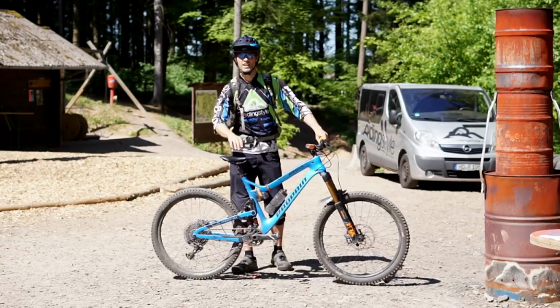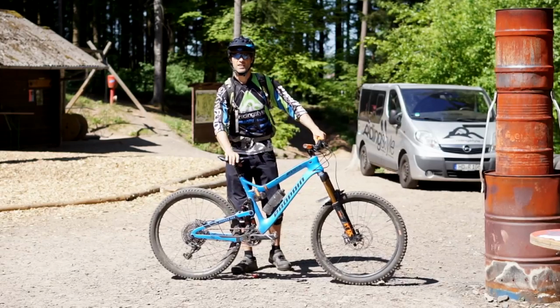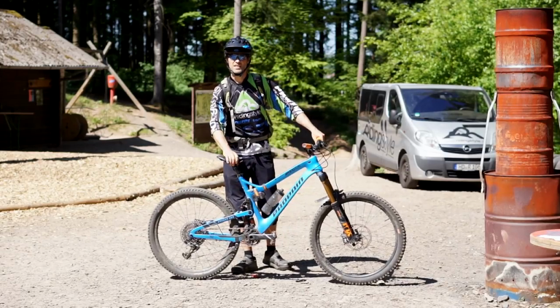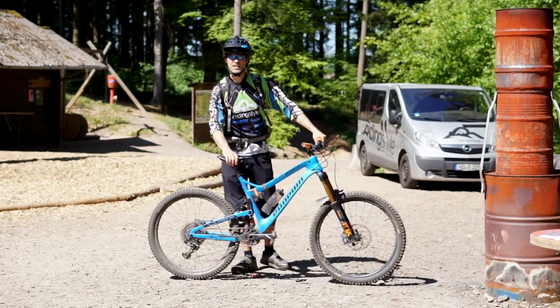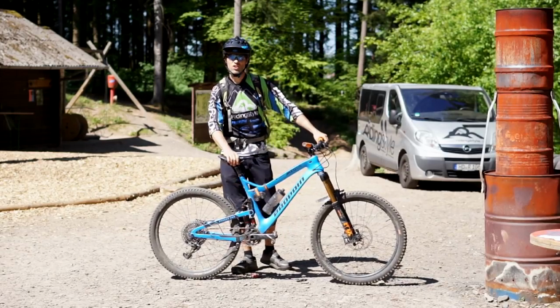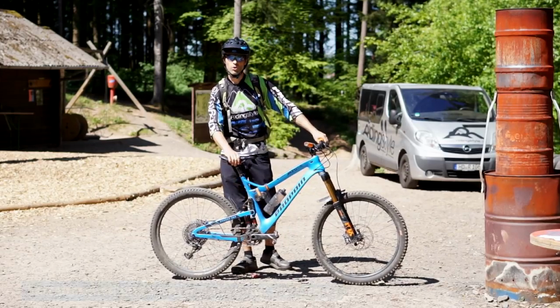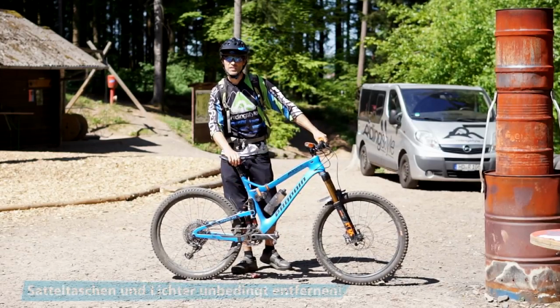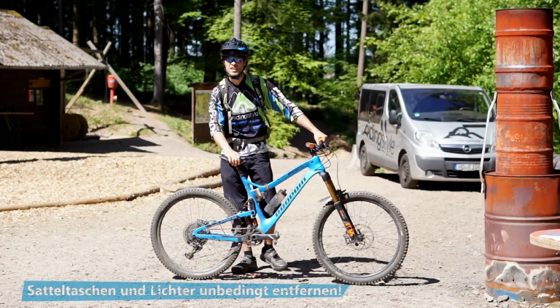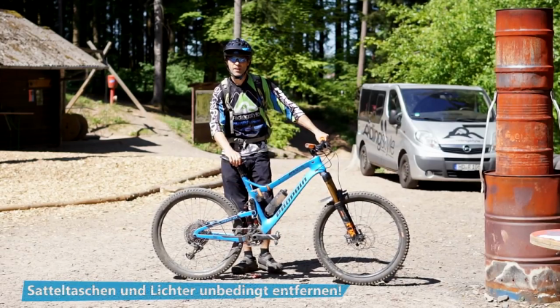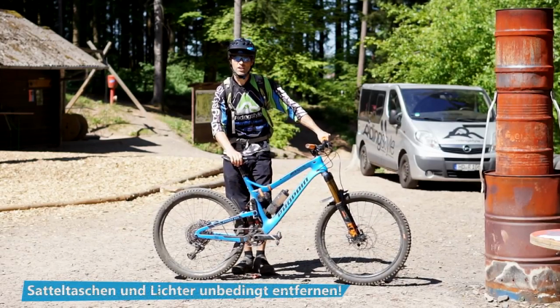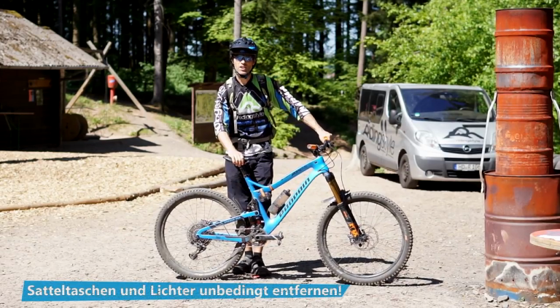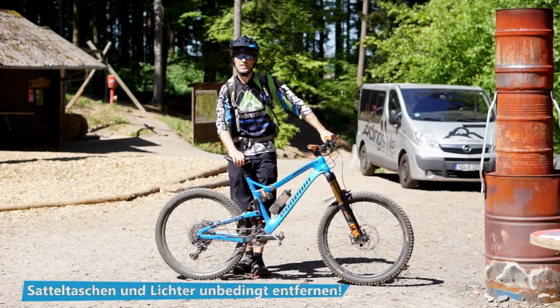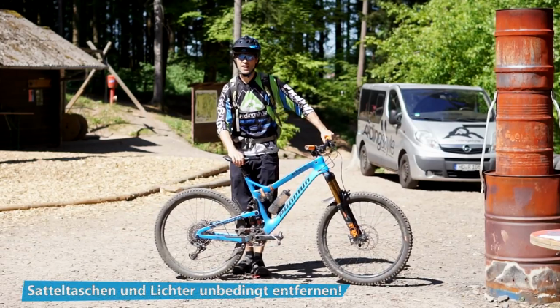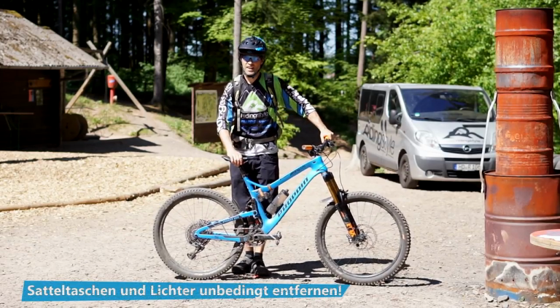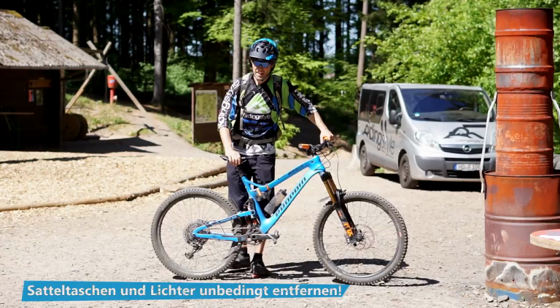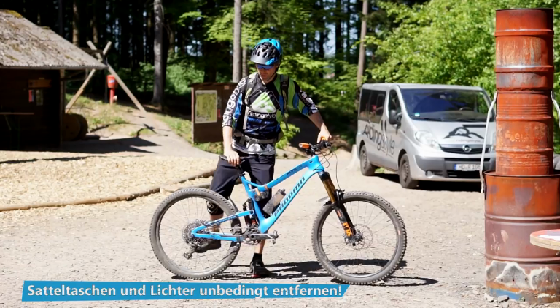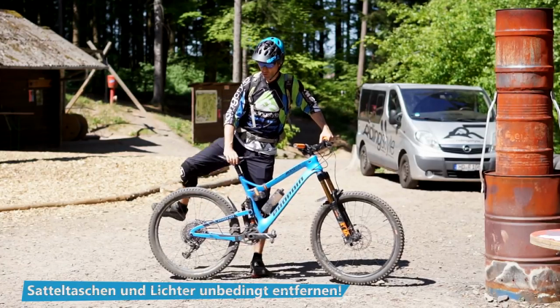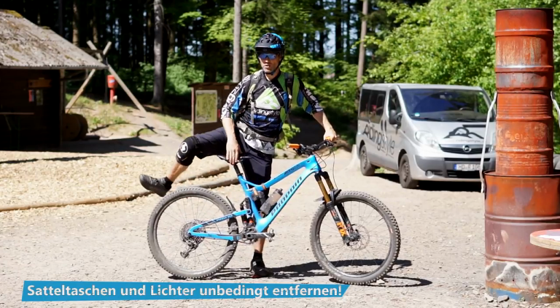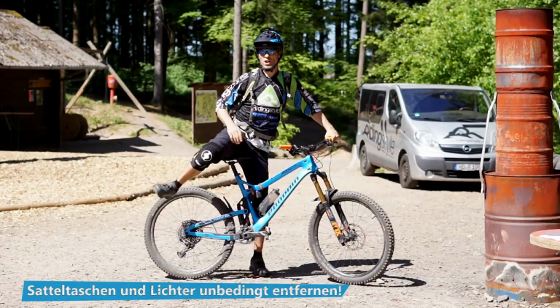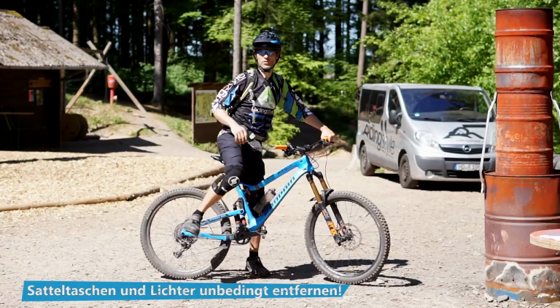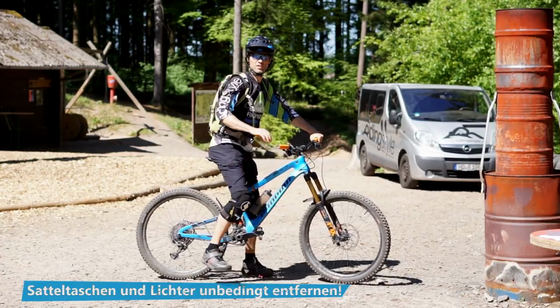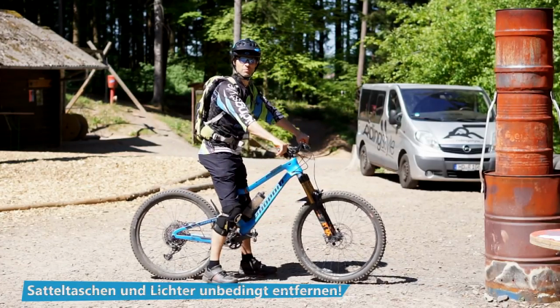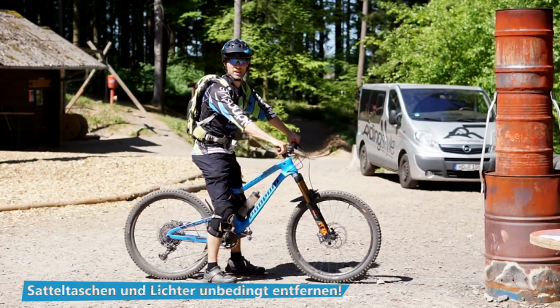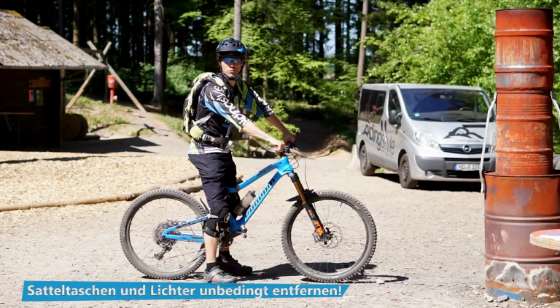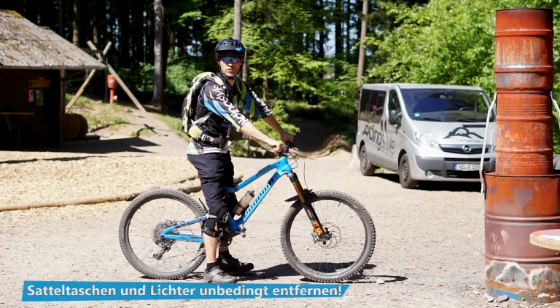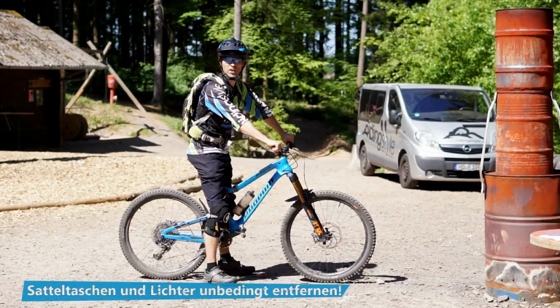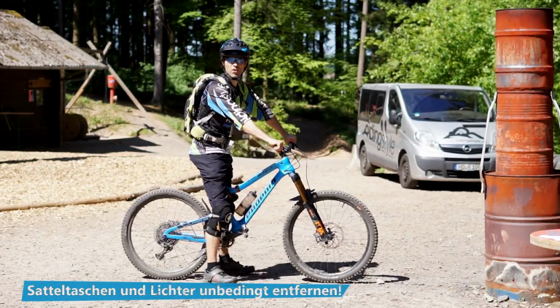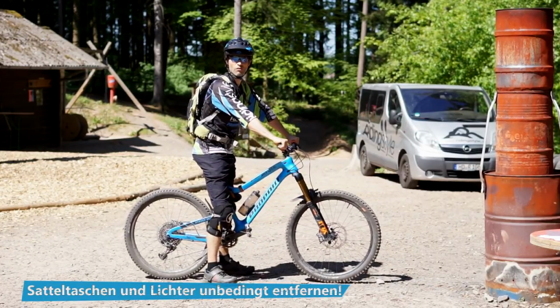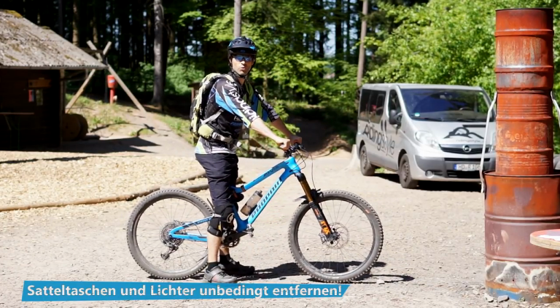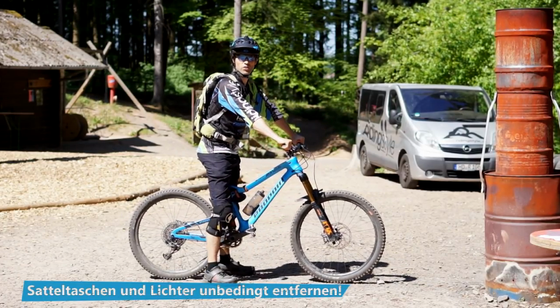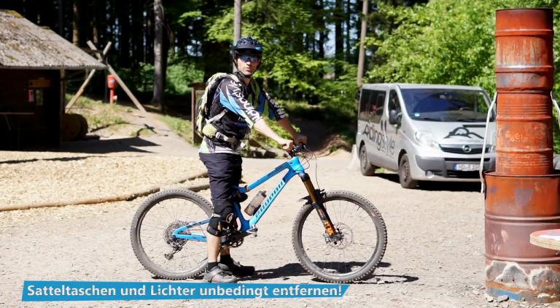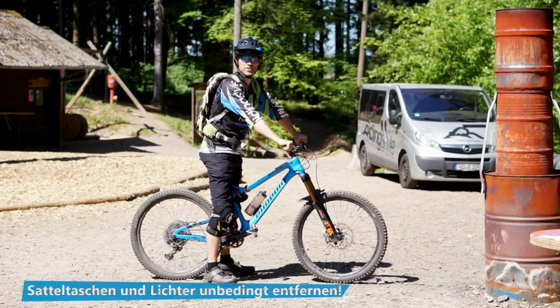Der Sattel sollte möglichst tief eingestellt sein, damit du, wenn du drauf sitzt, mit beiden Füßen noch auf den Boden kommst.